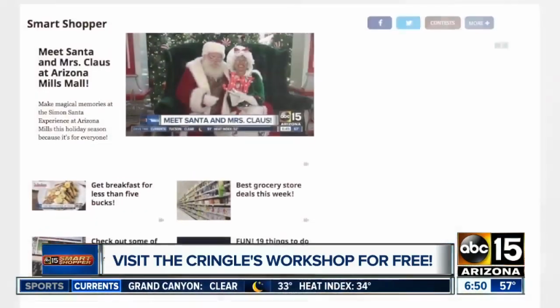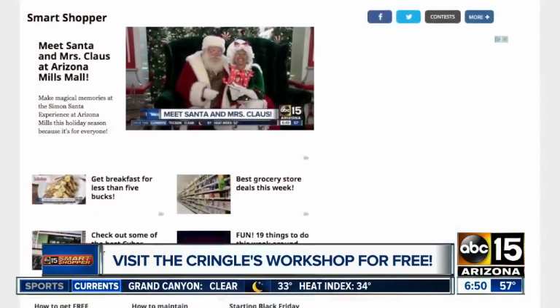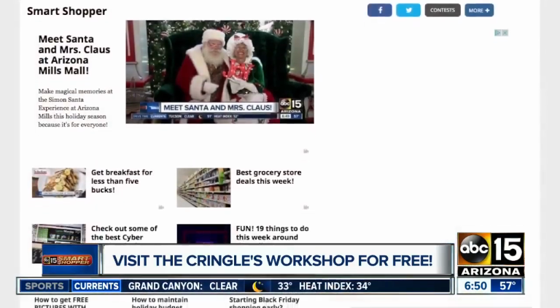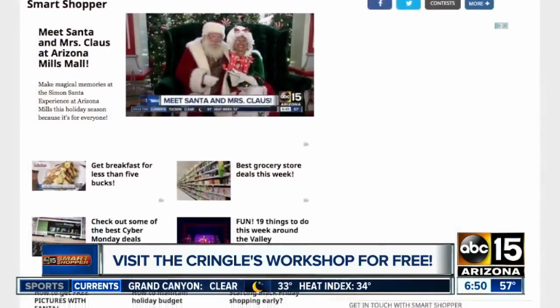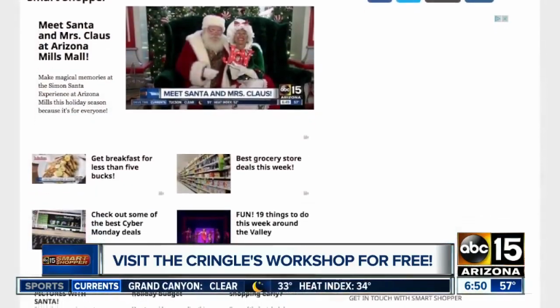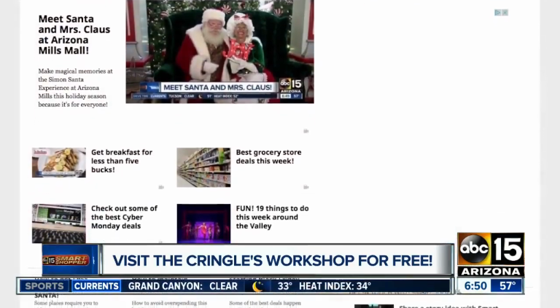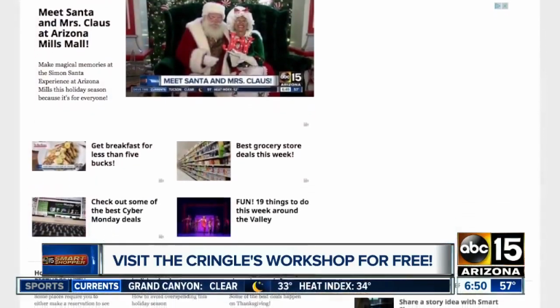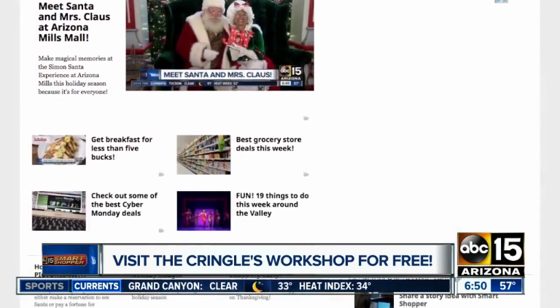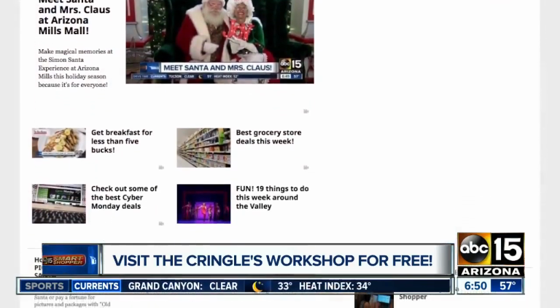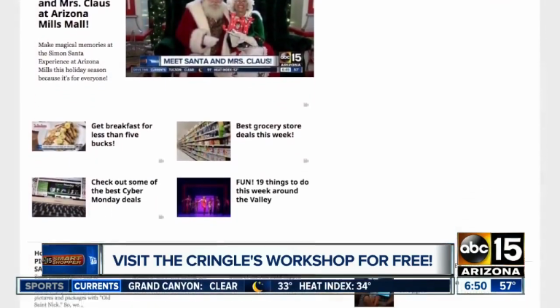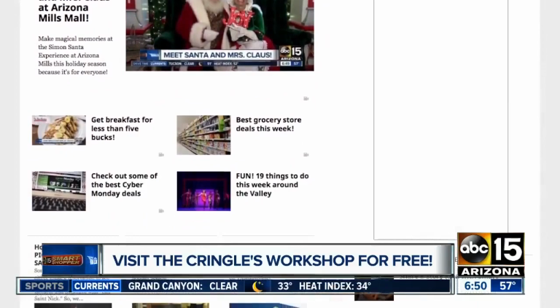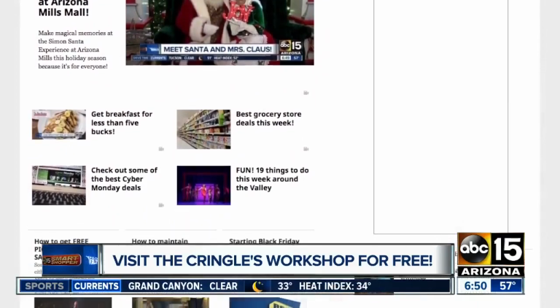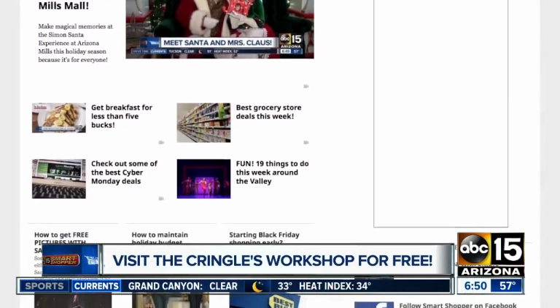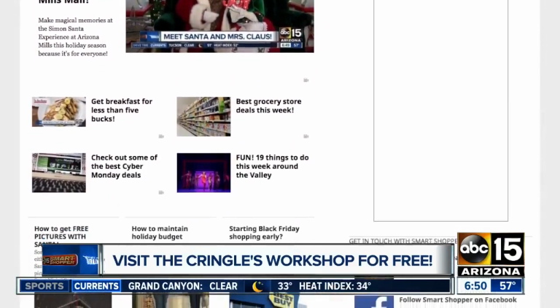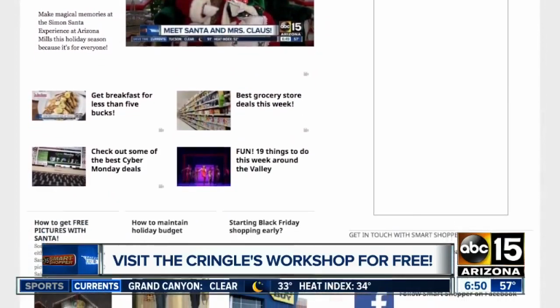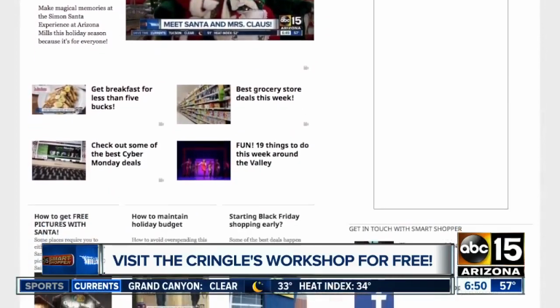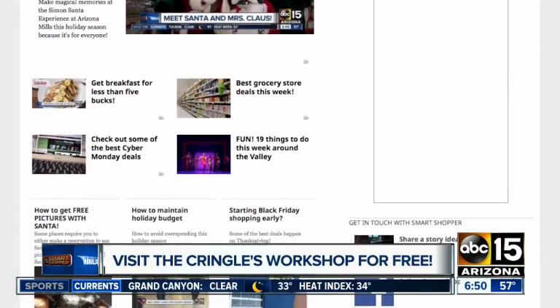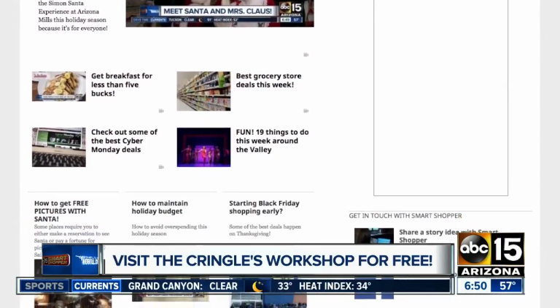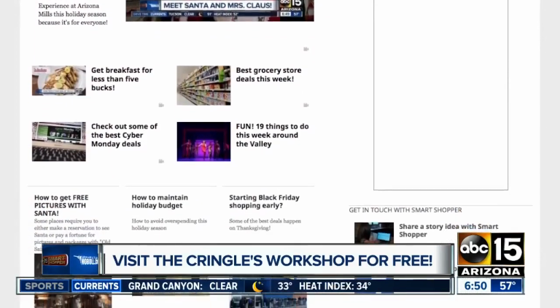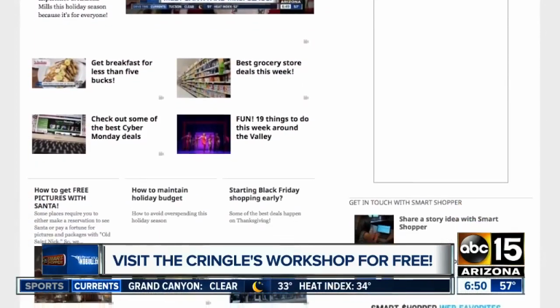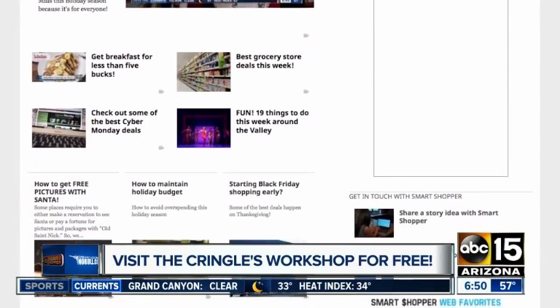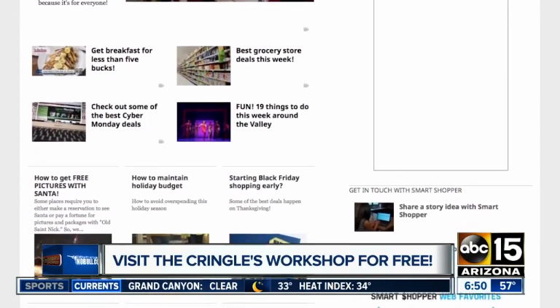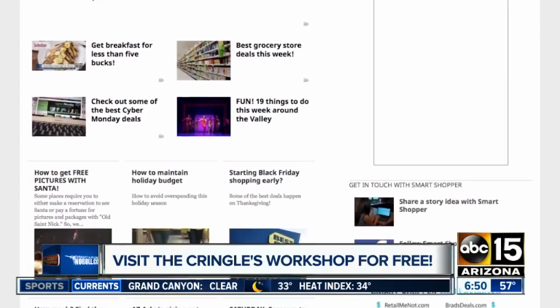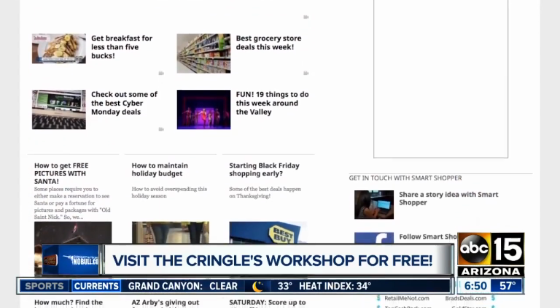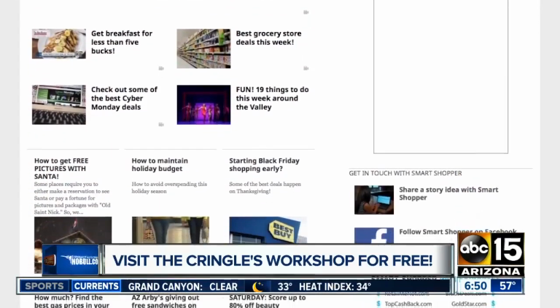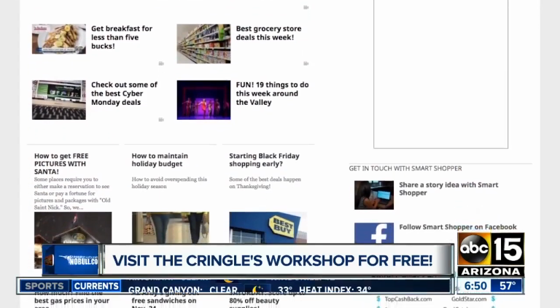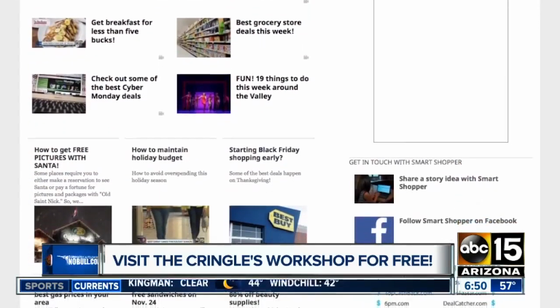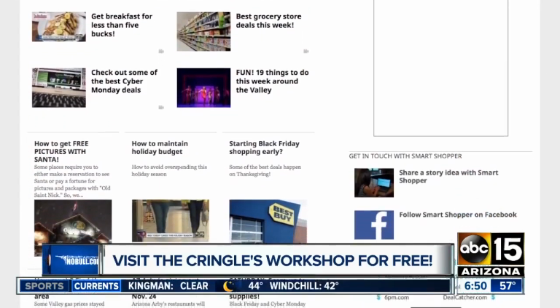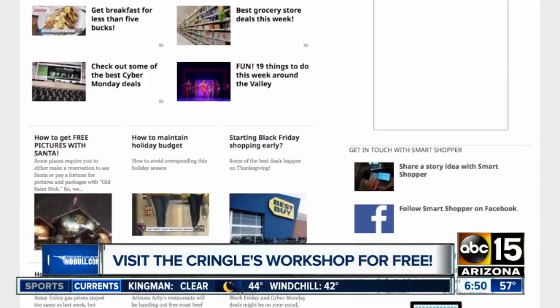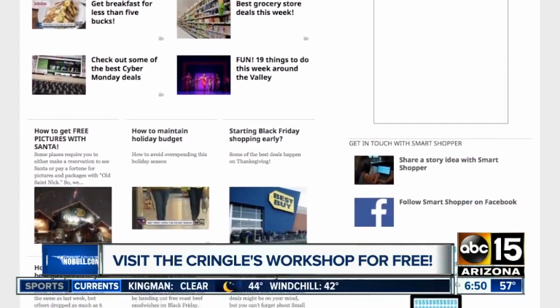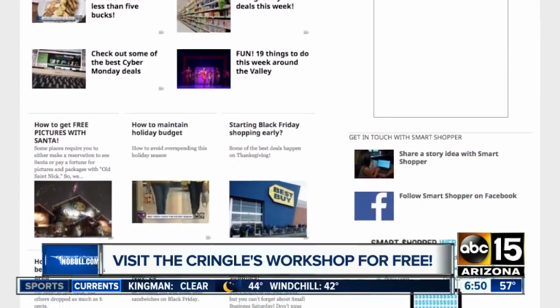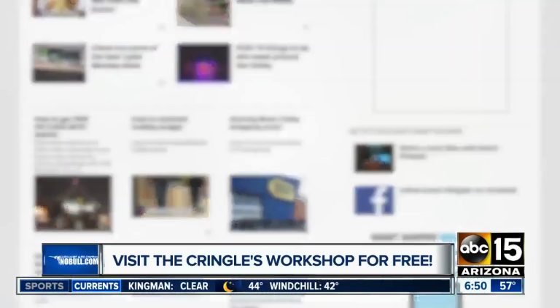In case you missed any of the details, just go to our website — abc15.com/smartshopper.